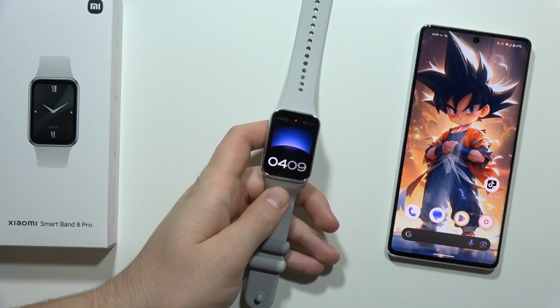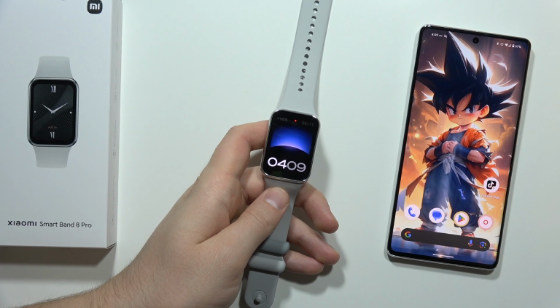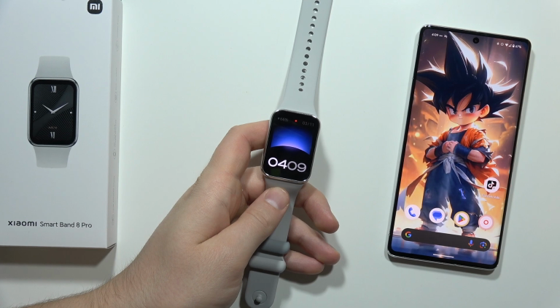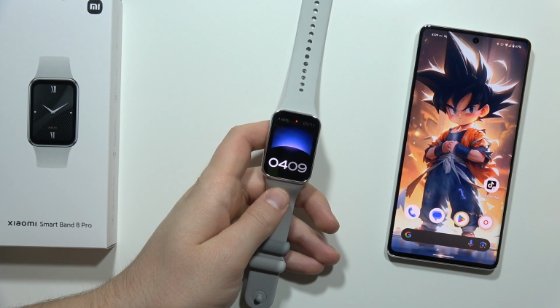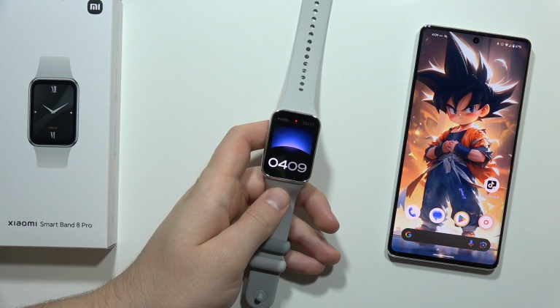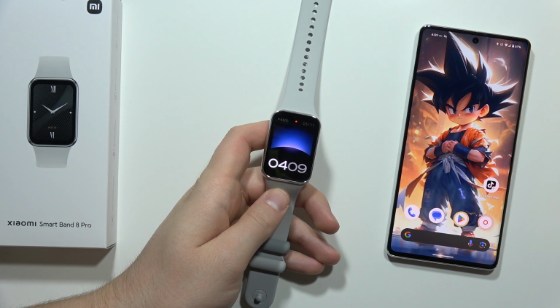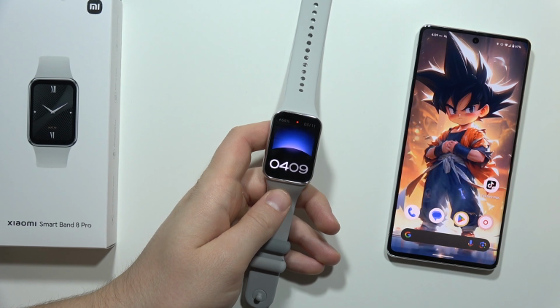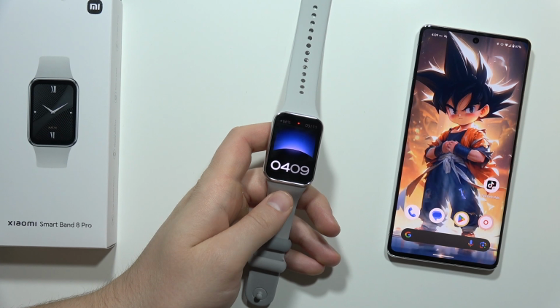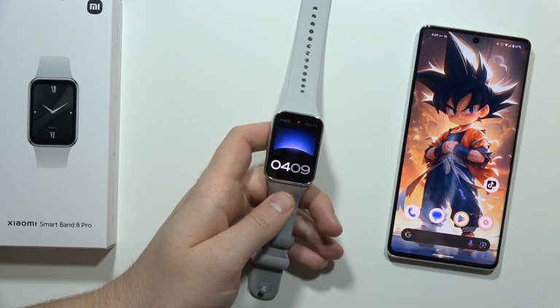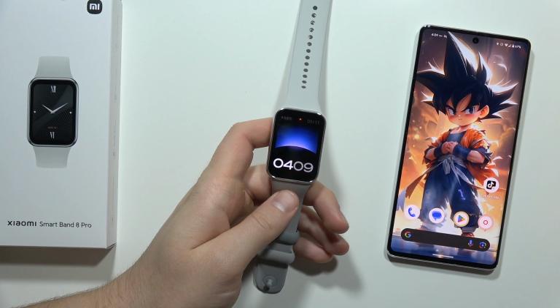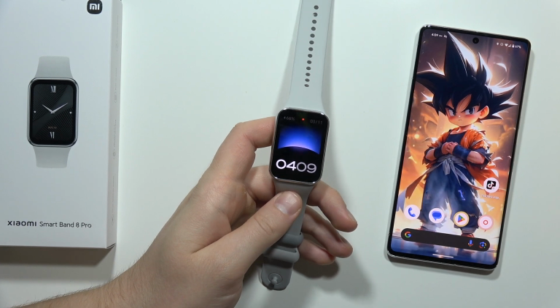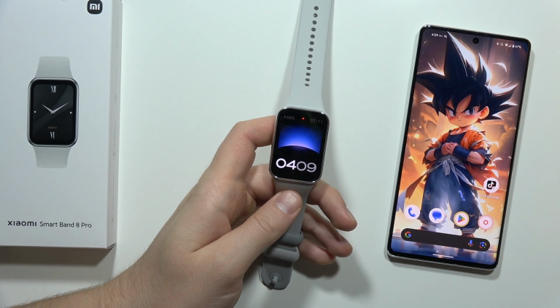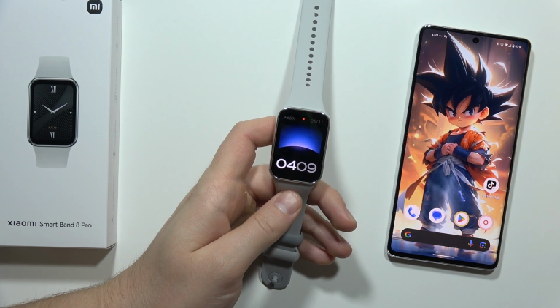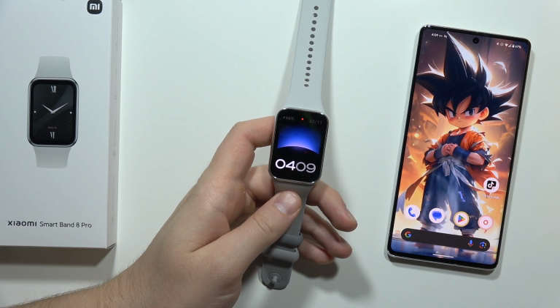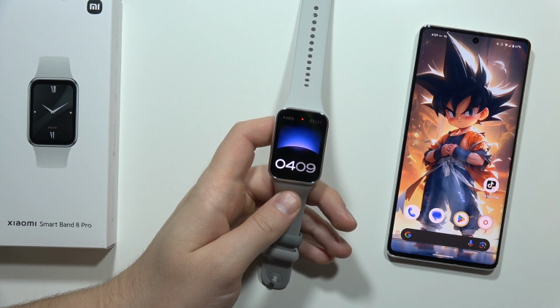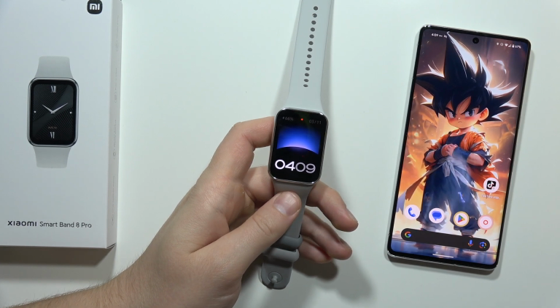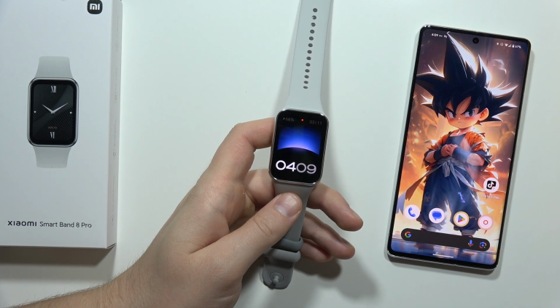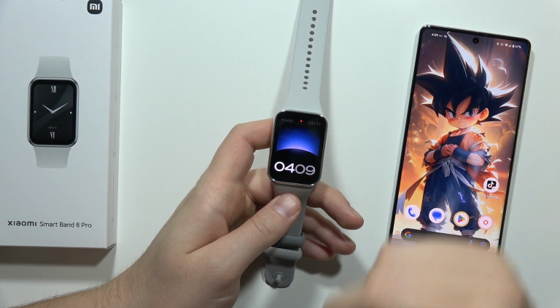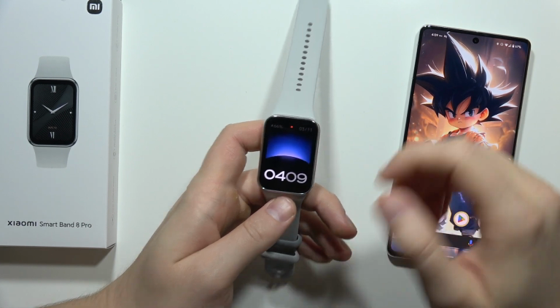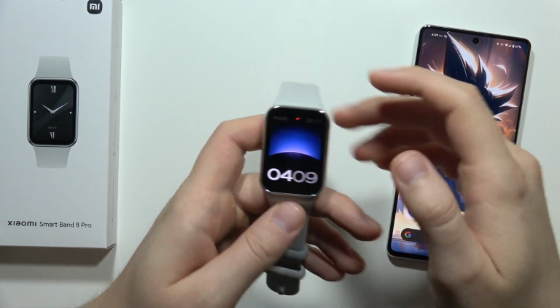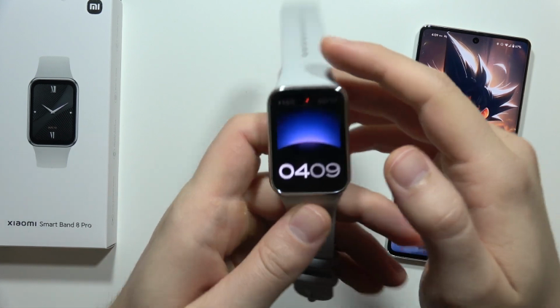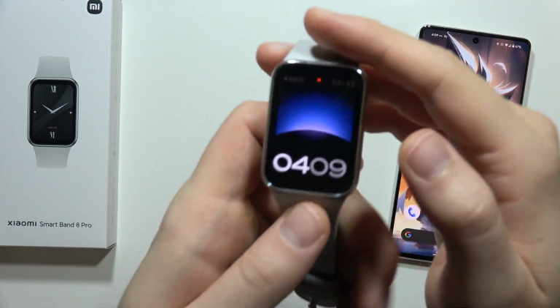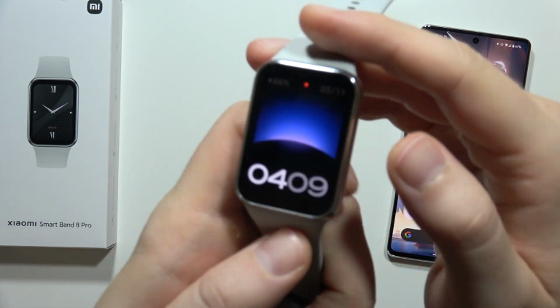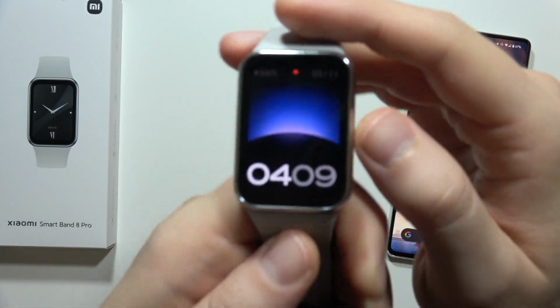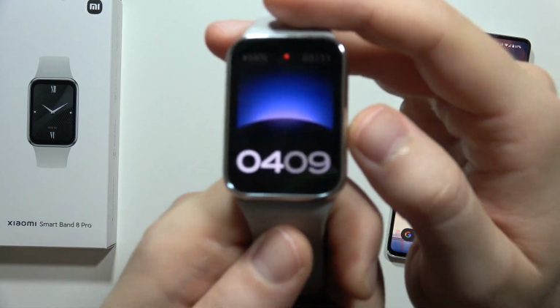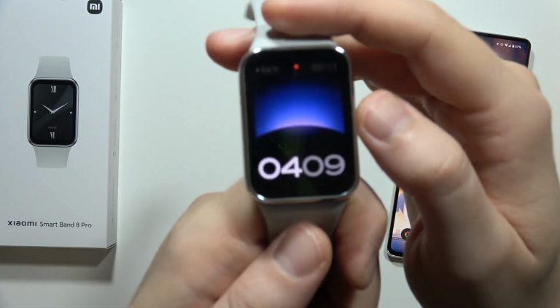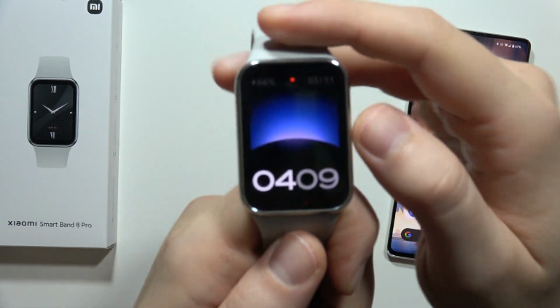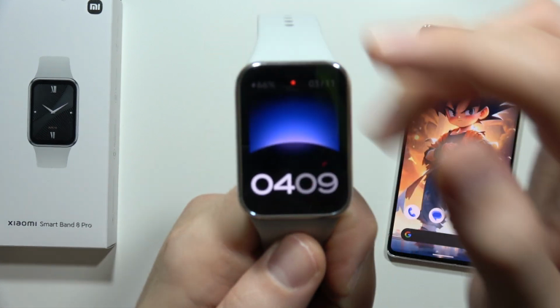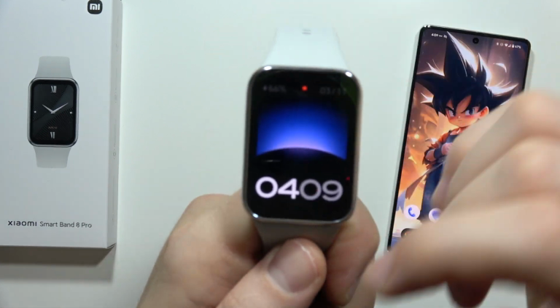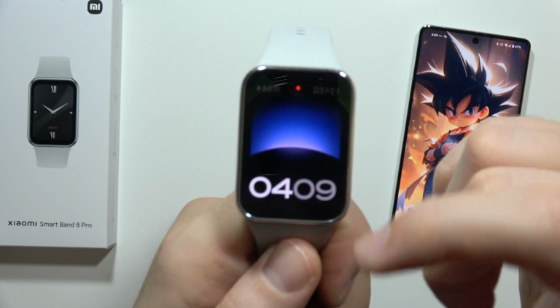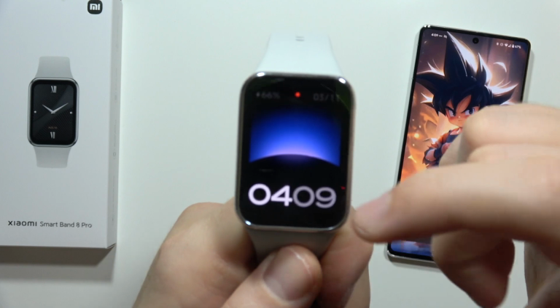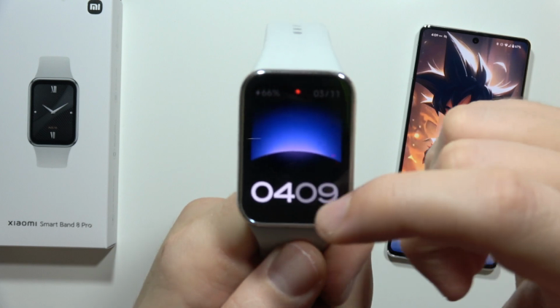To check the serial number of the Xiaomi Smart Band 8 Pro, all you have to do is just swipe up.